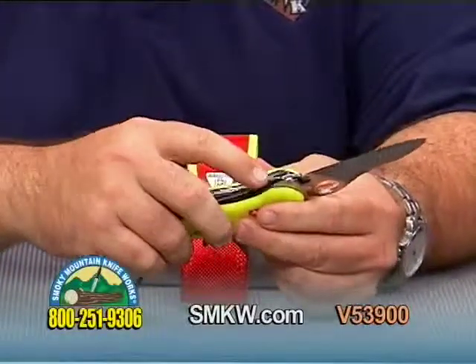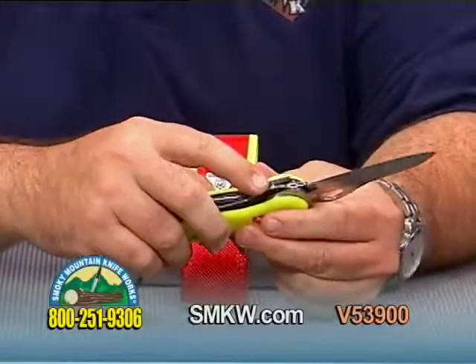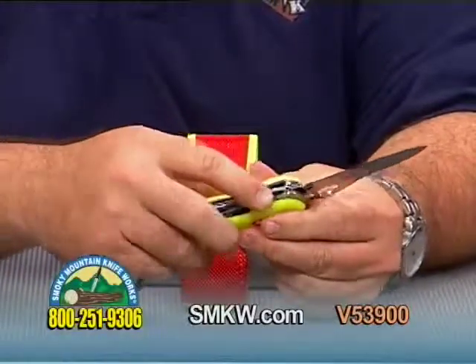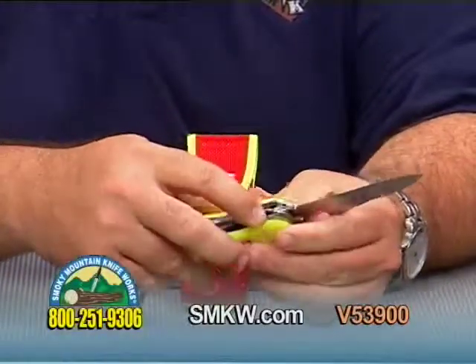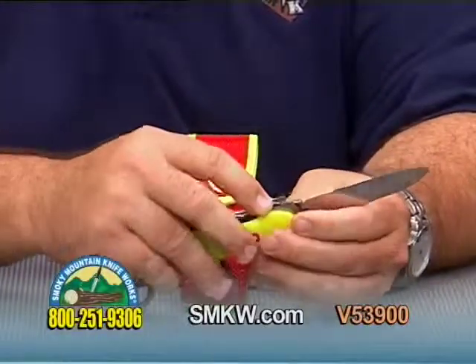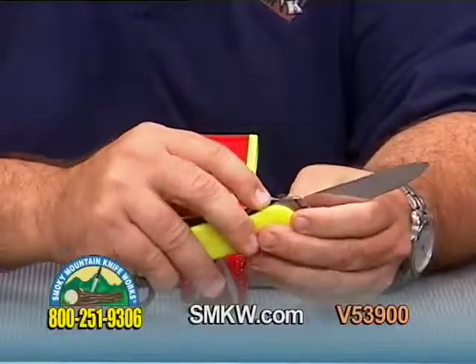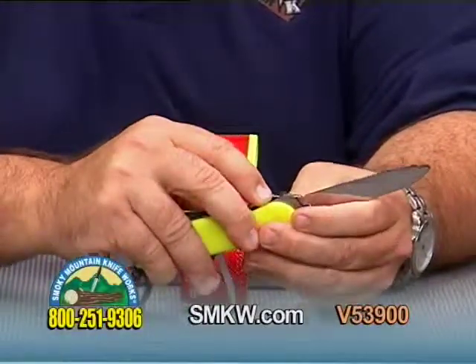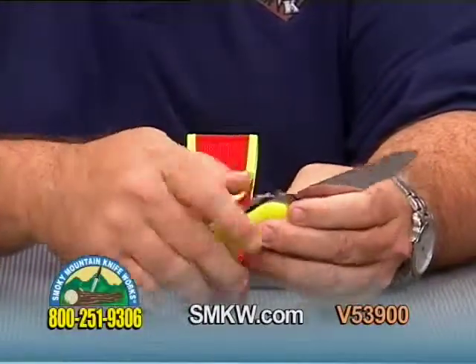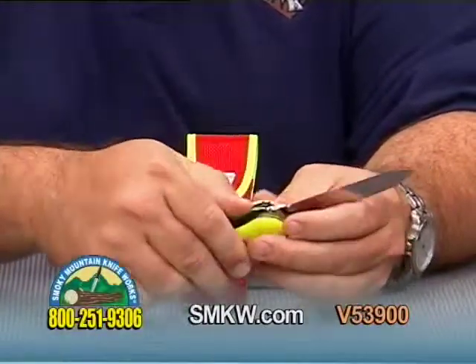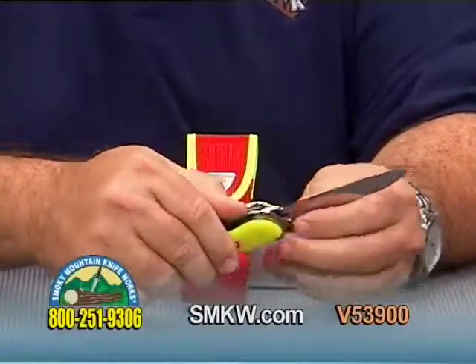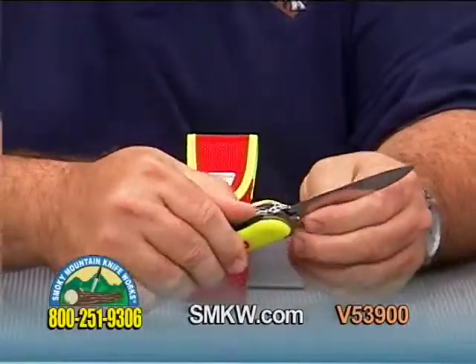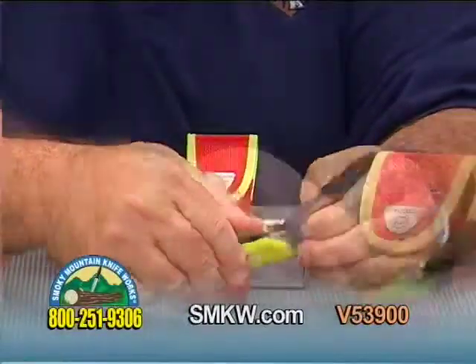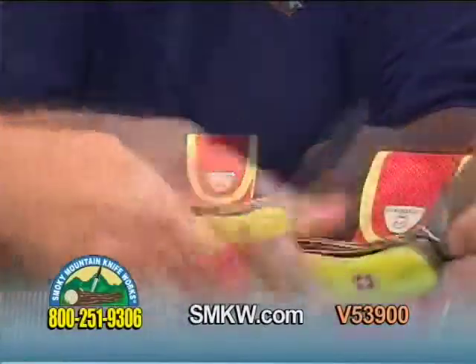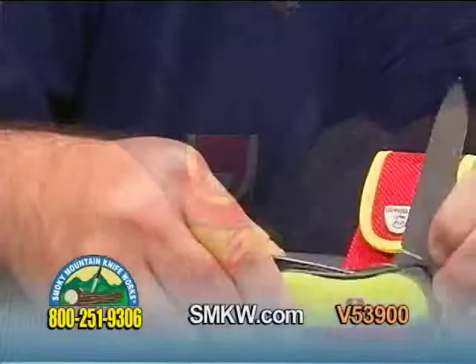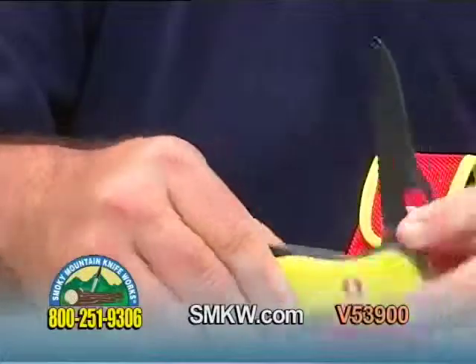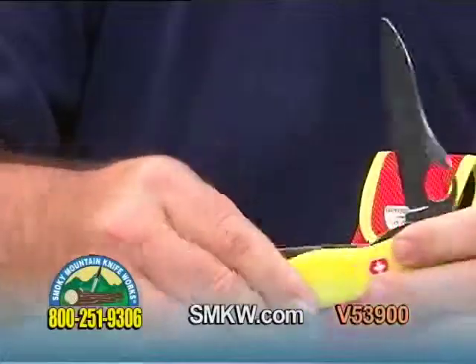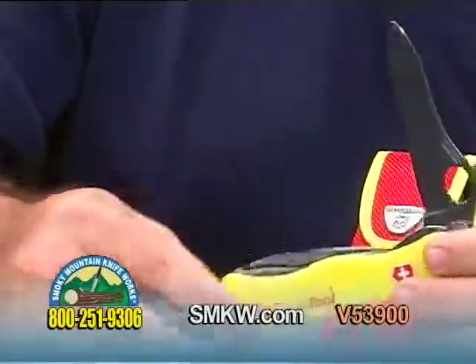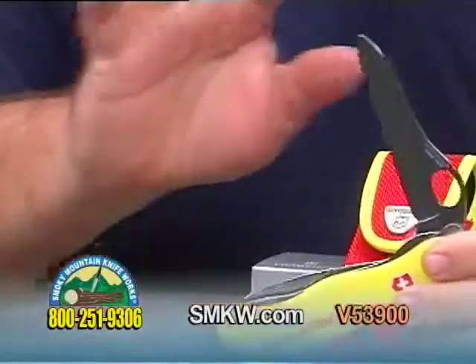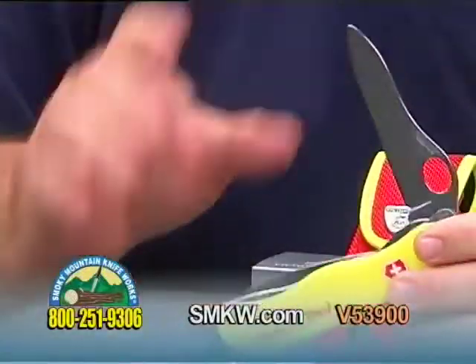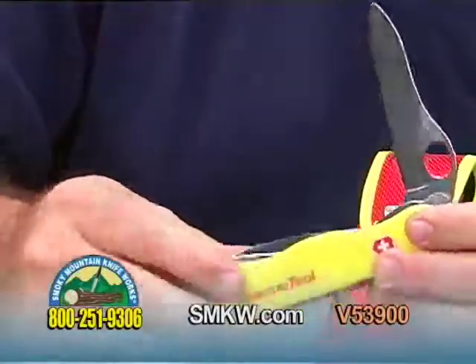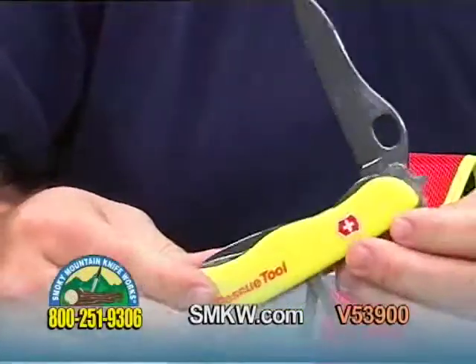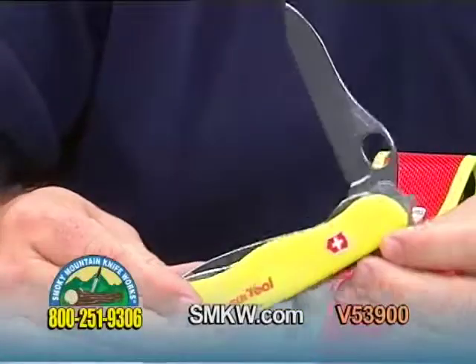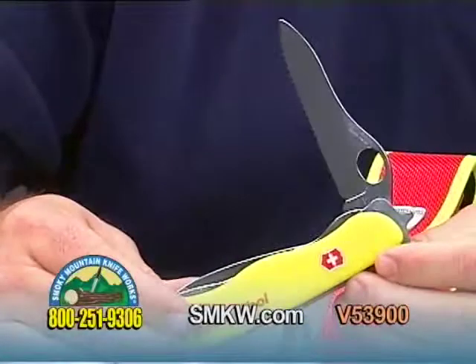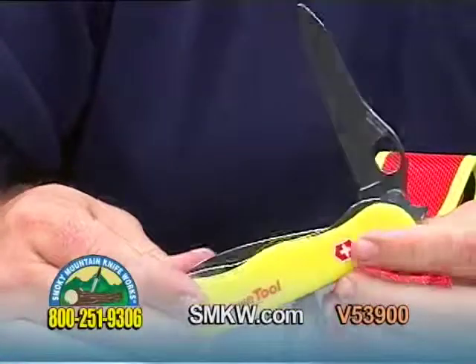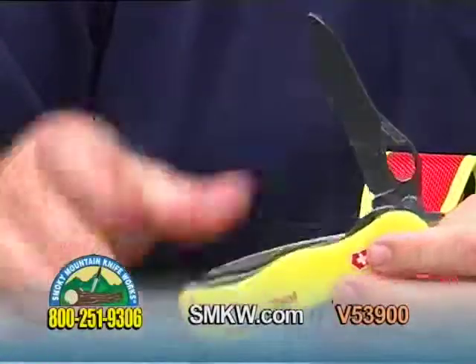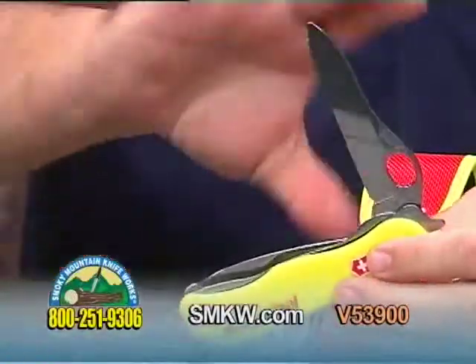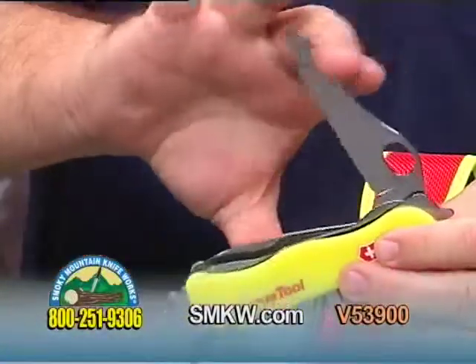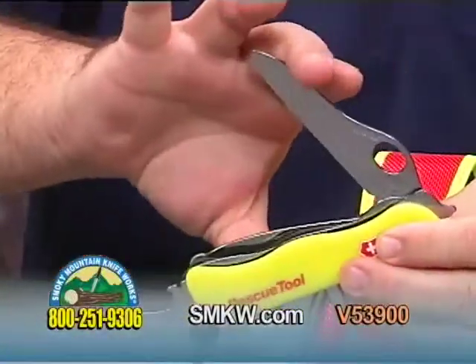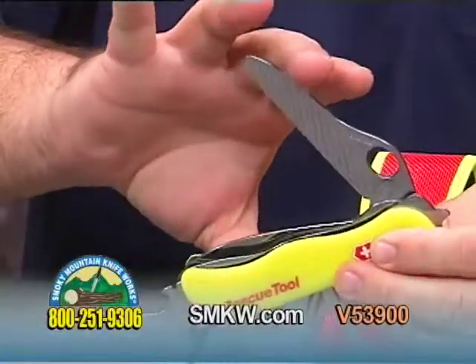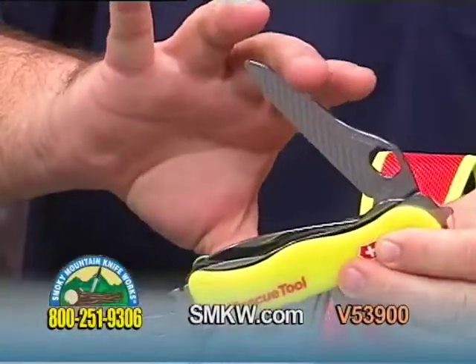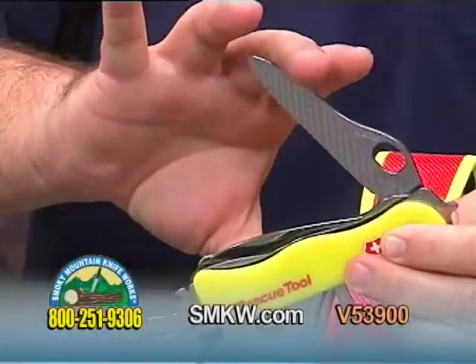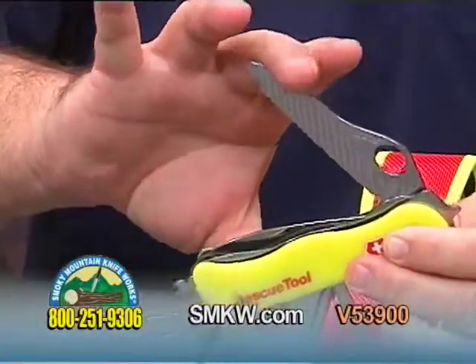And of course, most important here, your liner locking partially serrated blade.